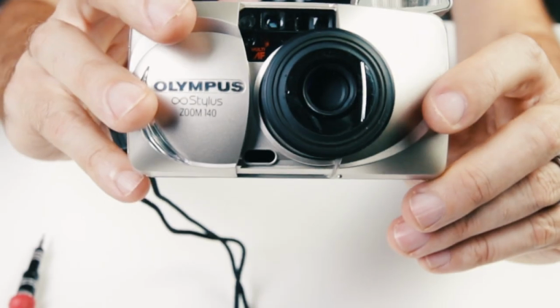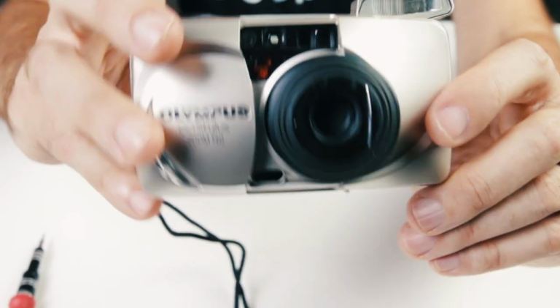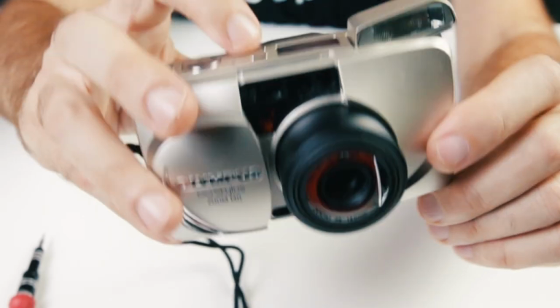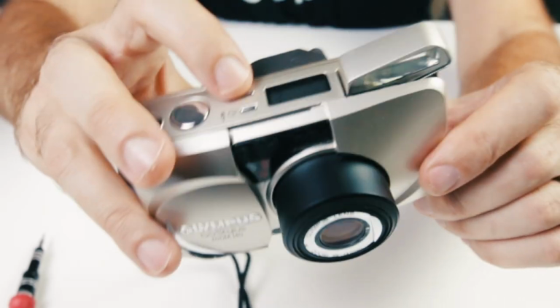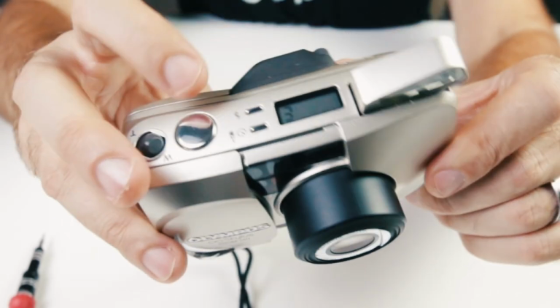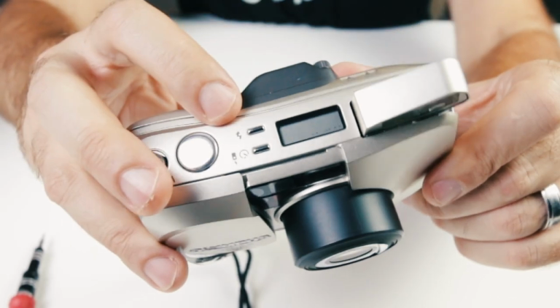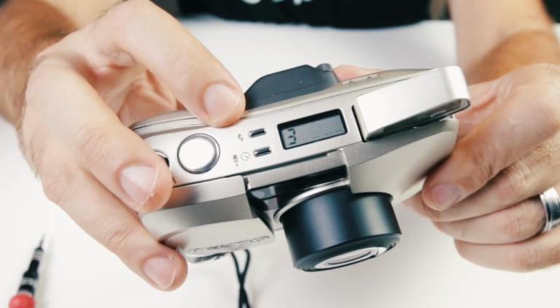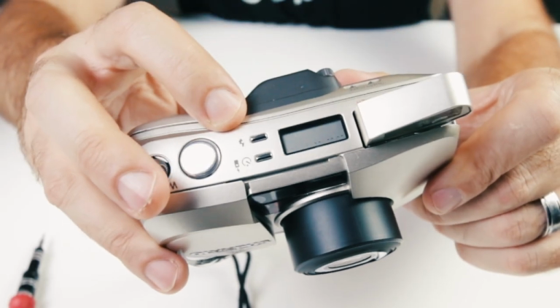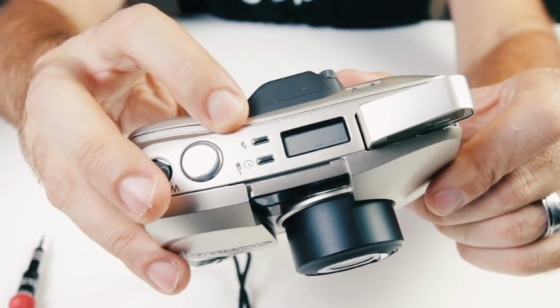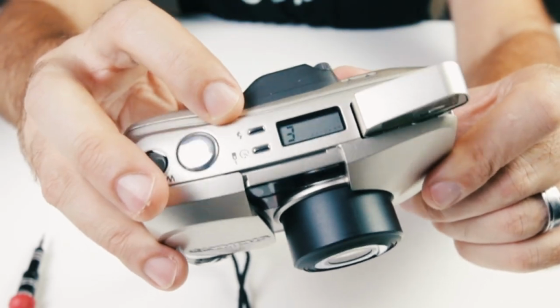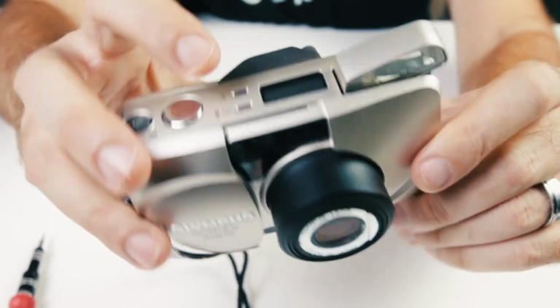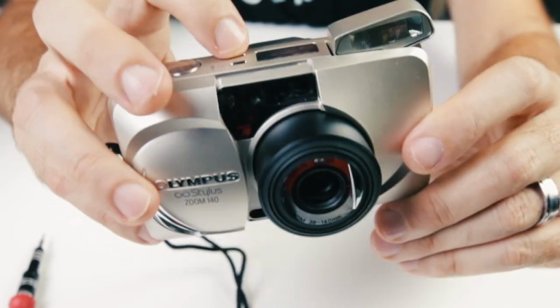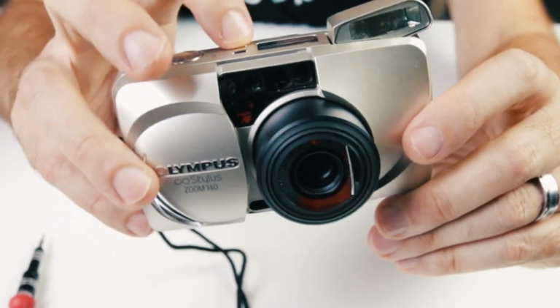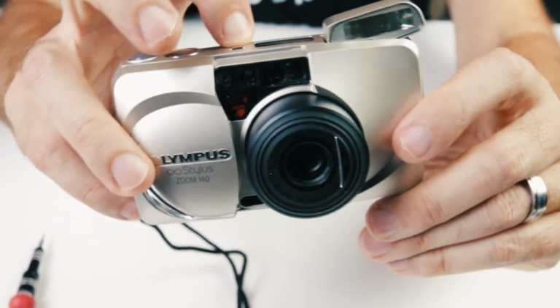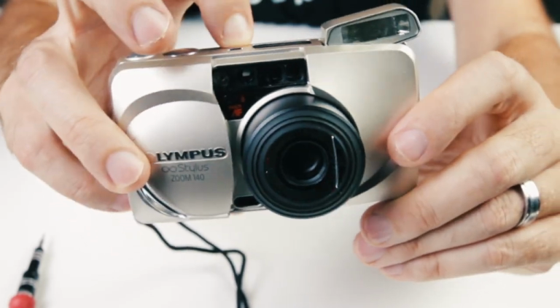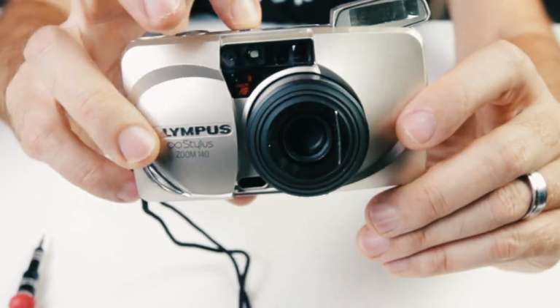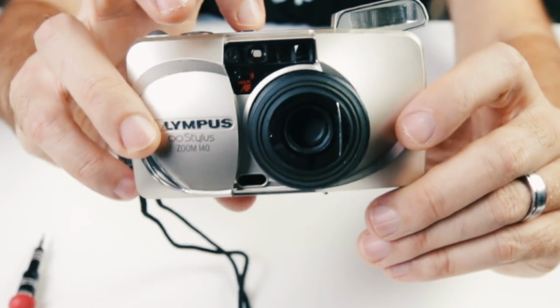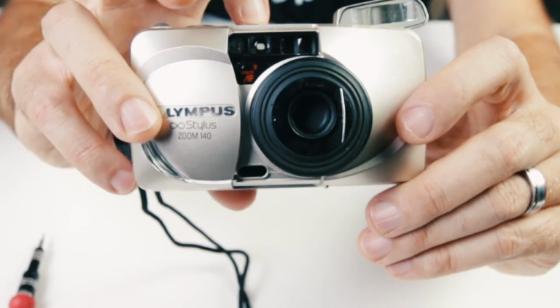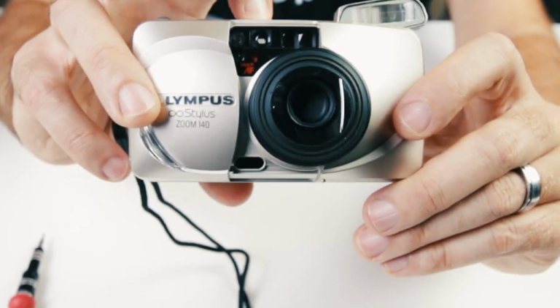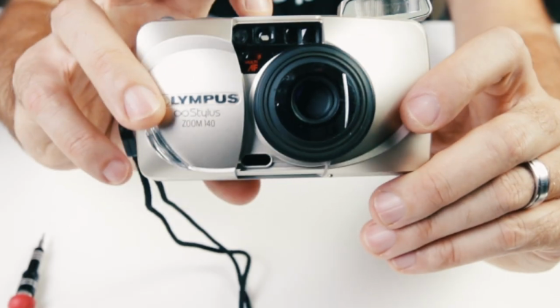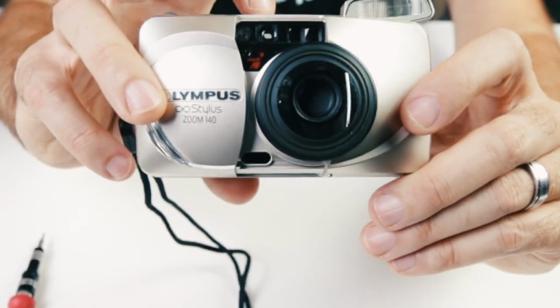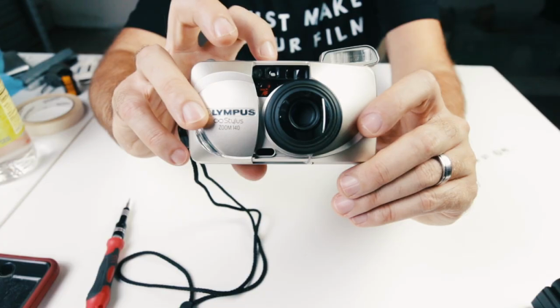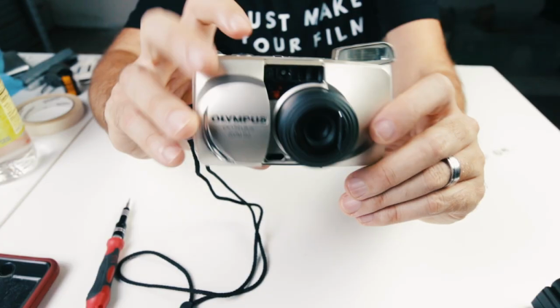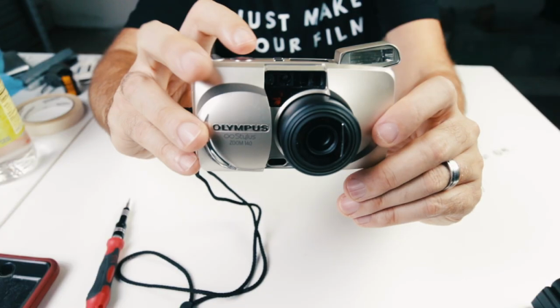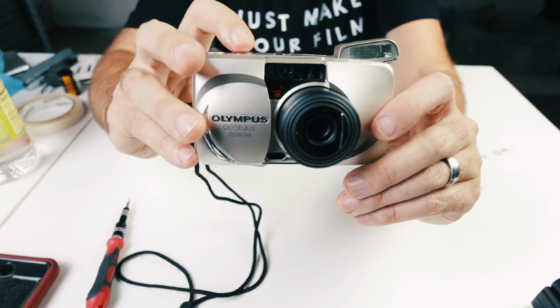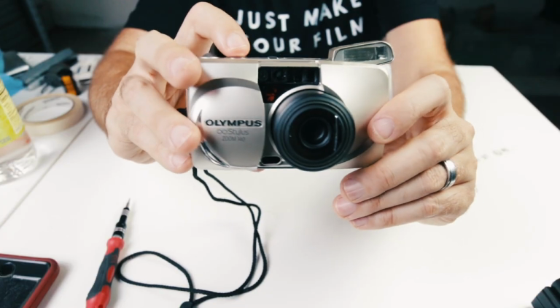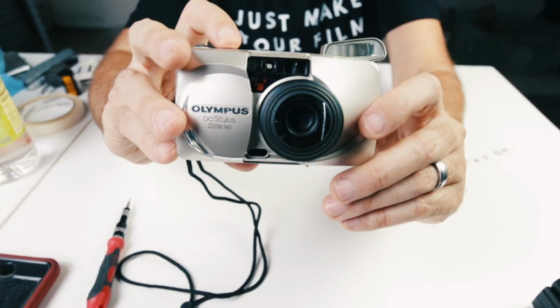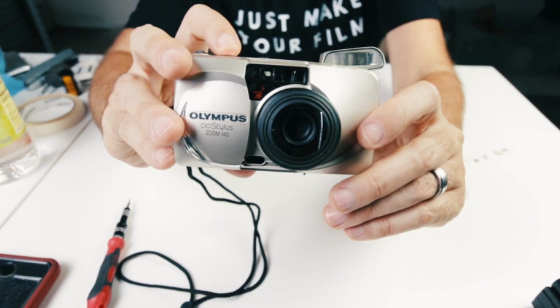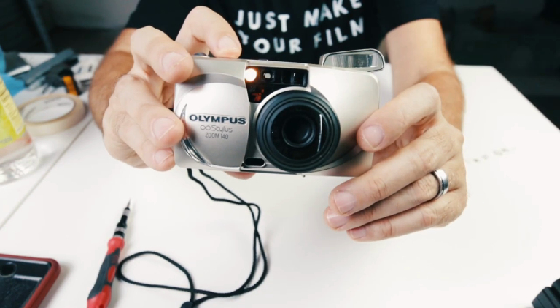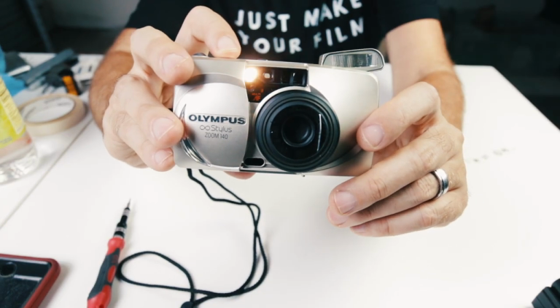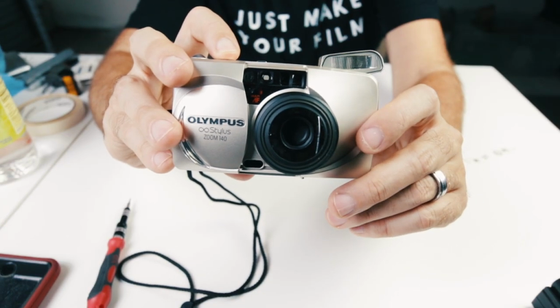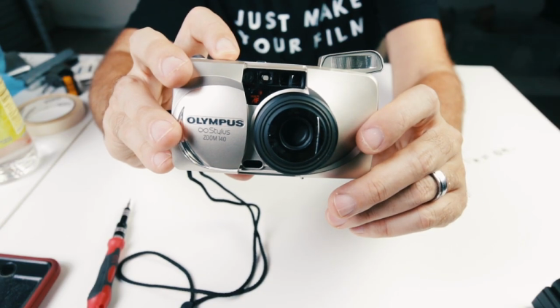Turn the flash off — you simply press the lightning bolt up top. Turn the flash off and take a photo.